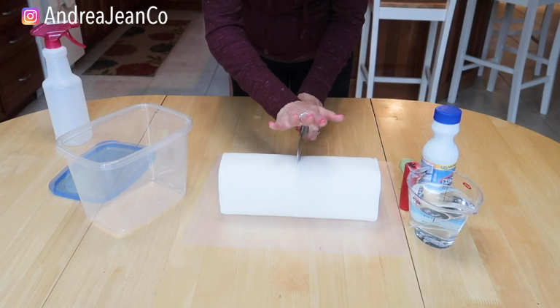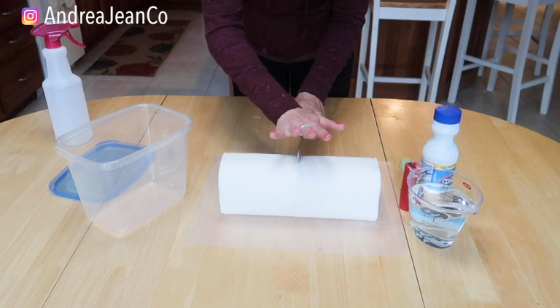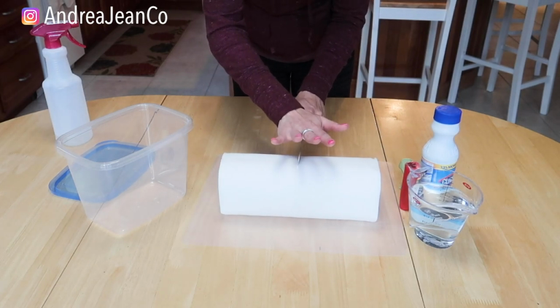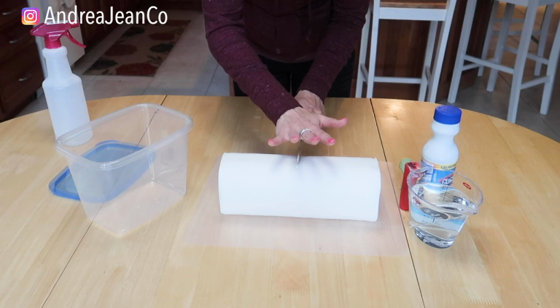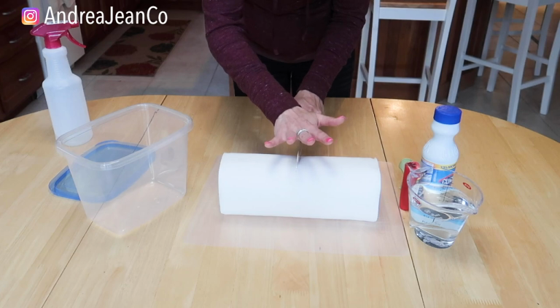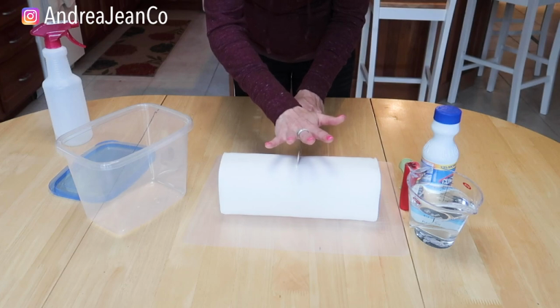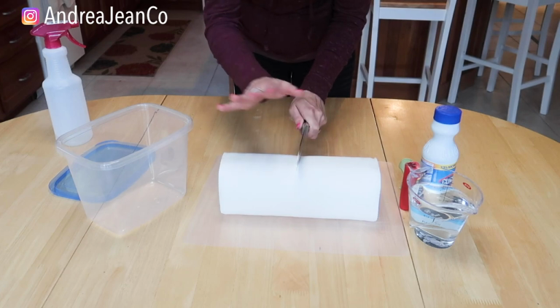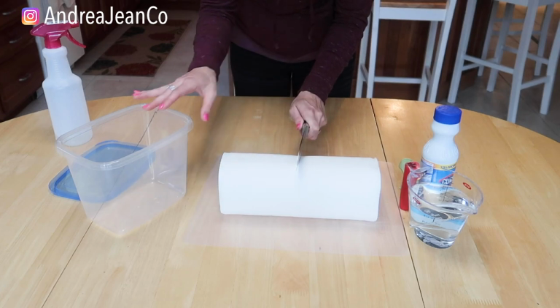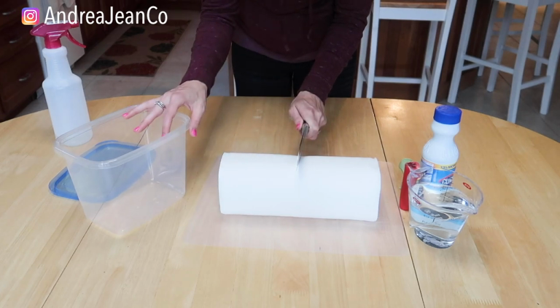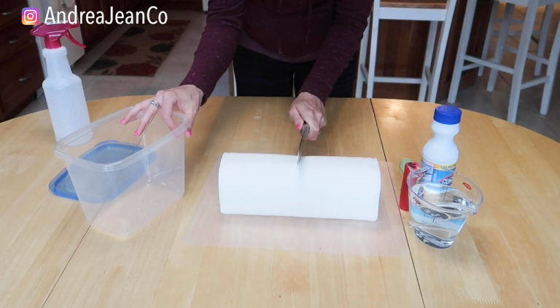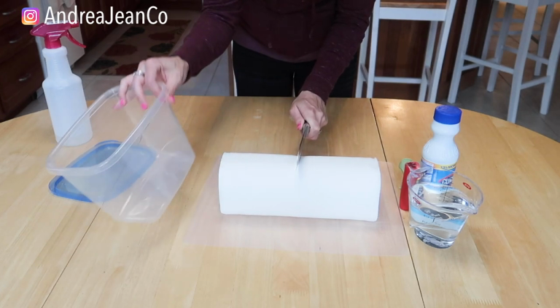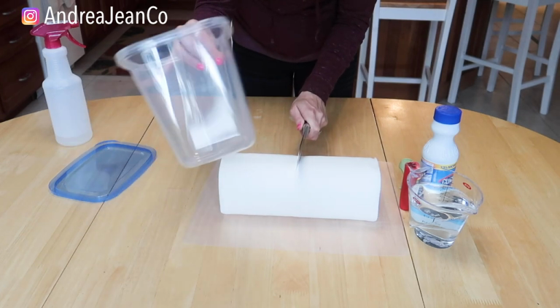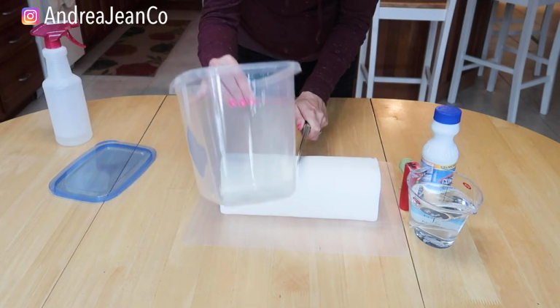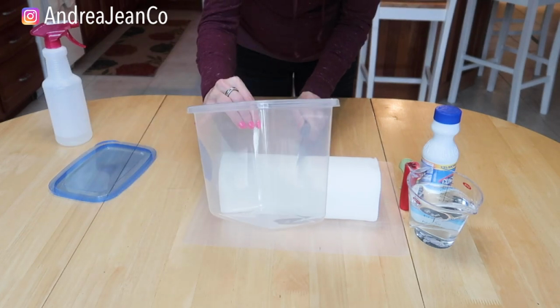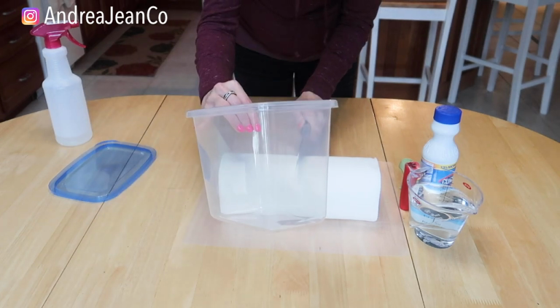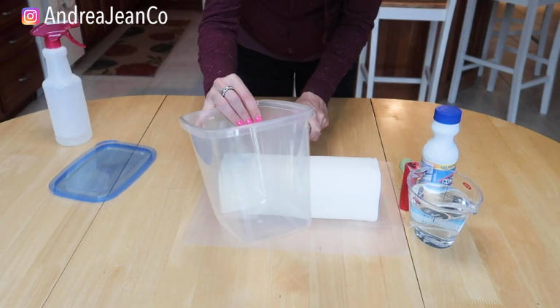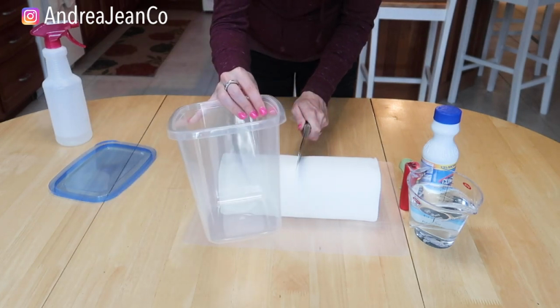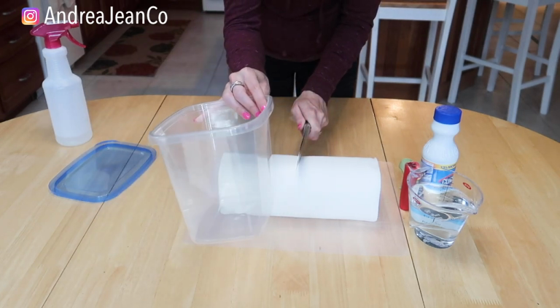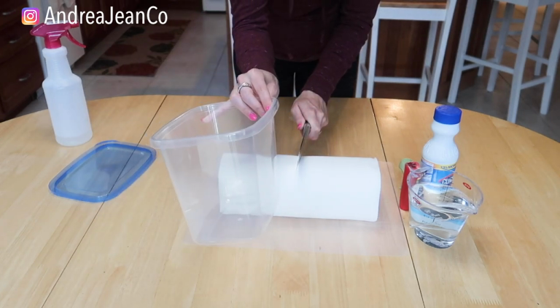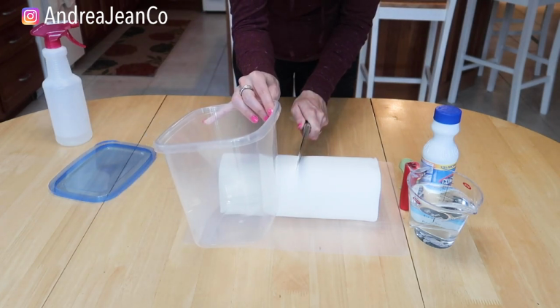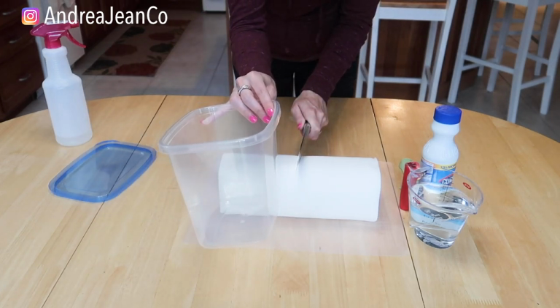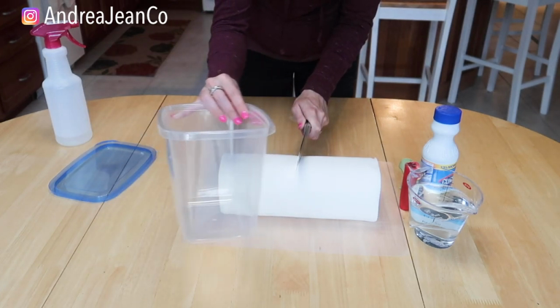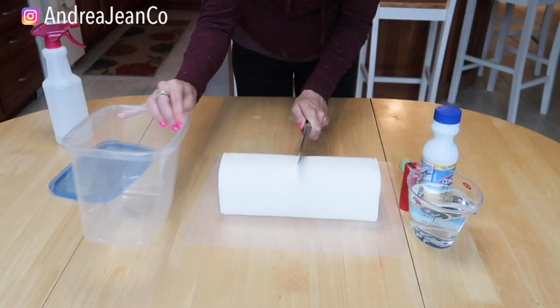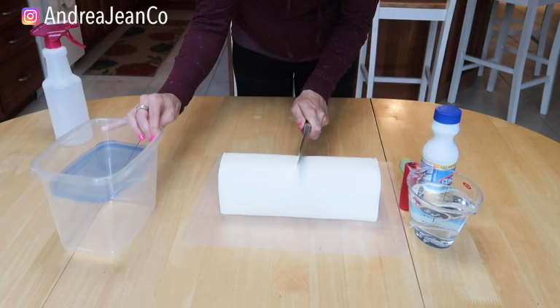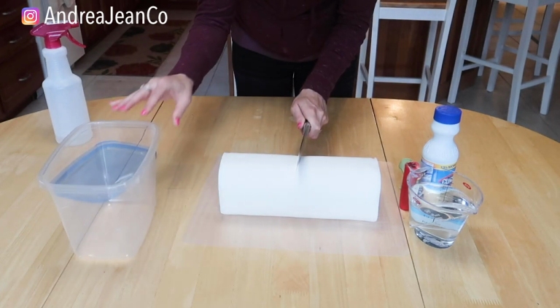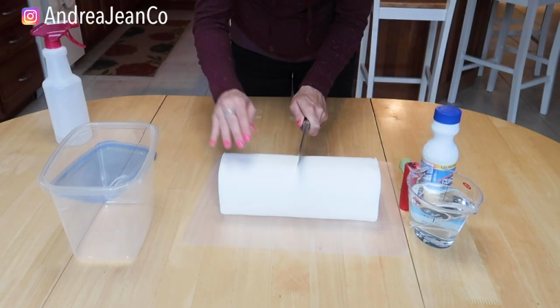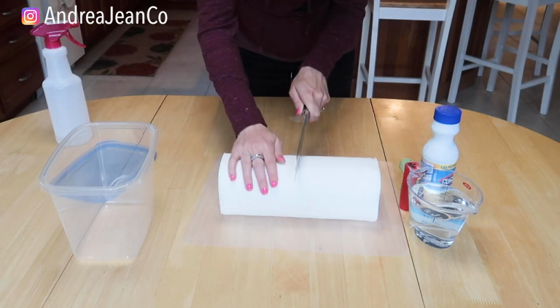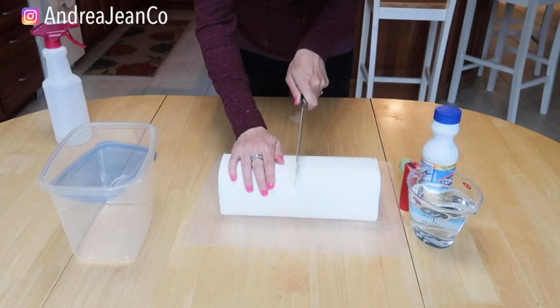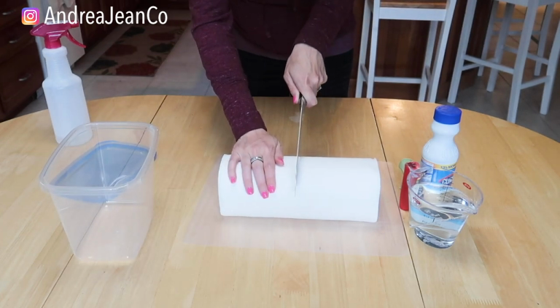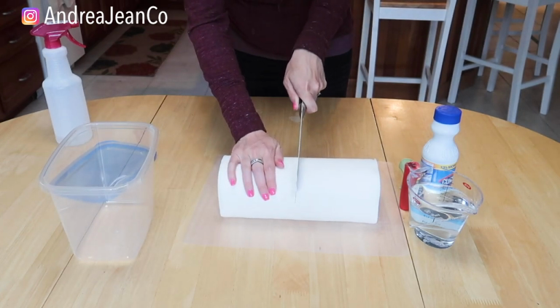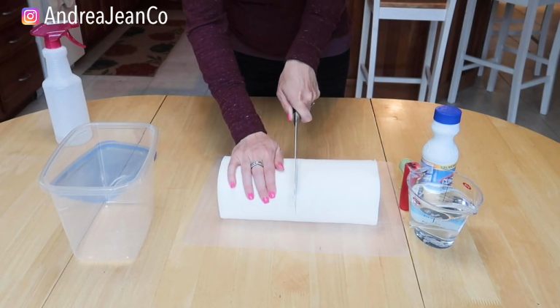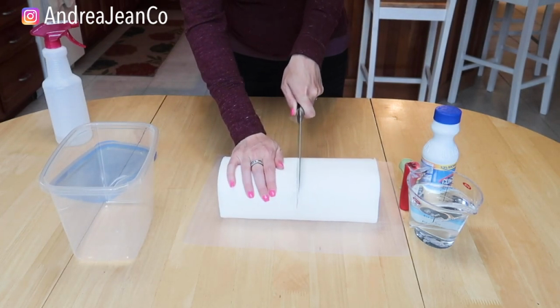I'm going to cut this paper towel in half so that it fits in my container. We'll go ahead and do that.